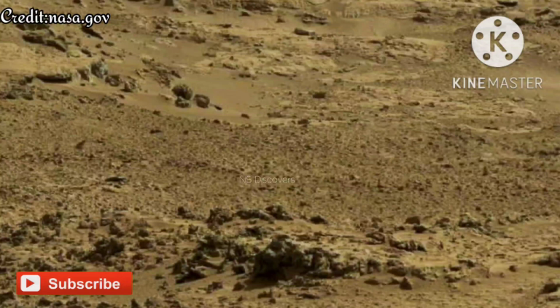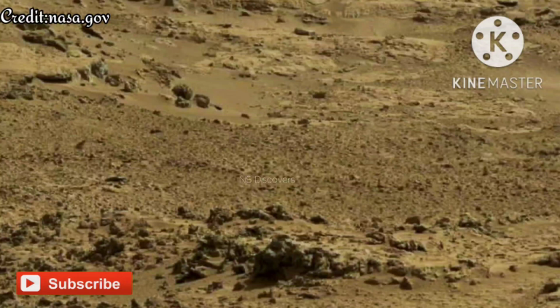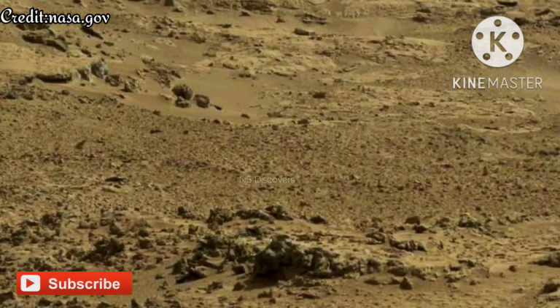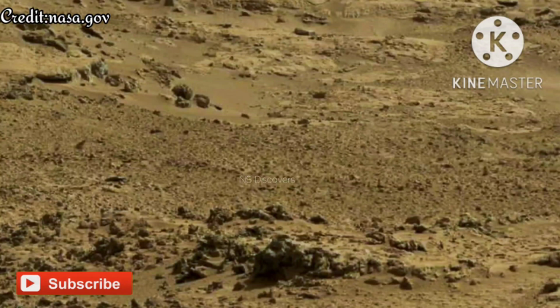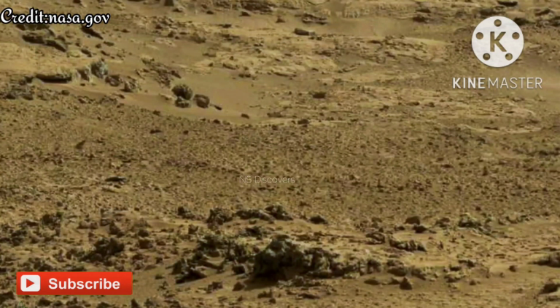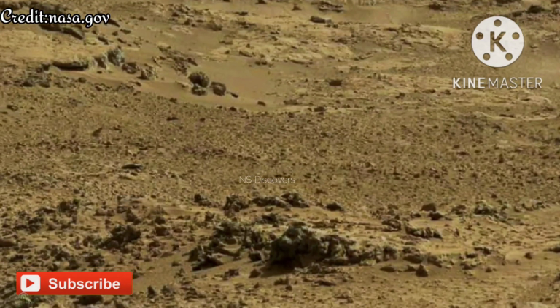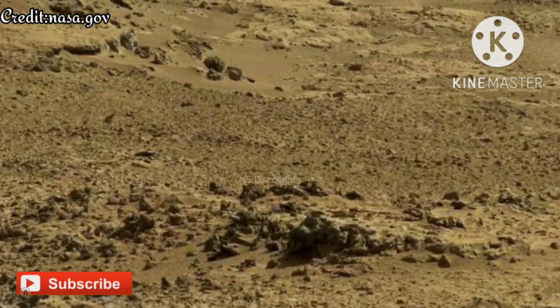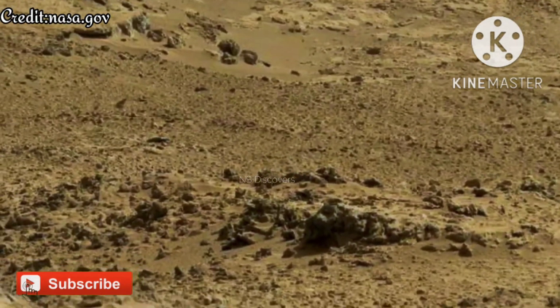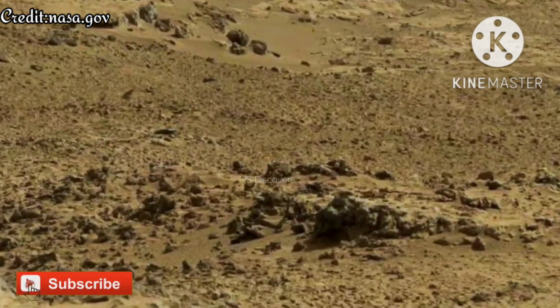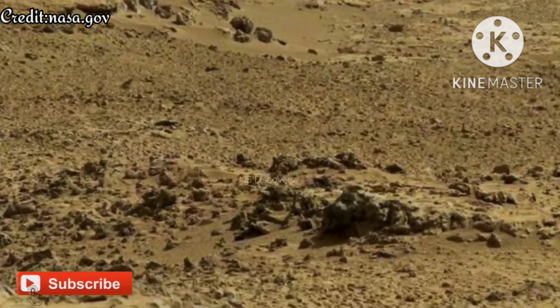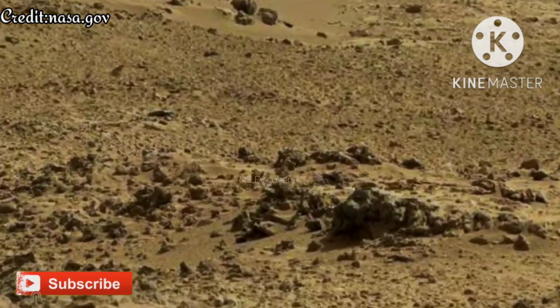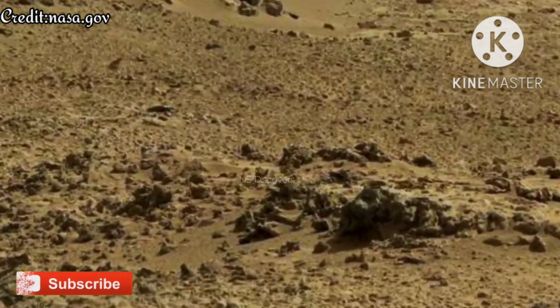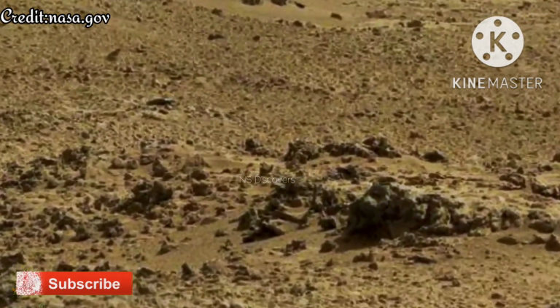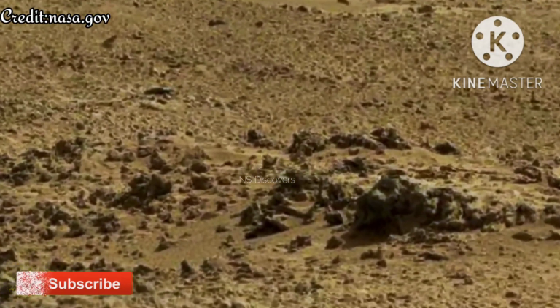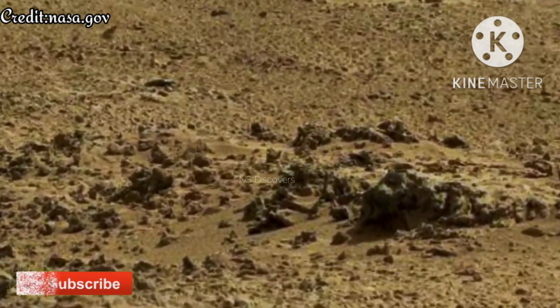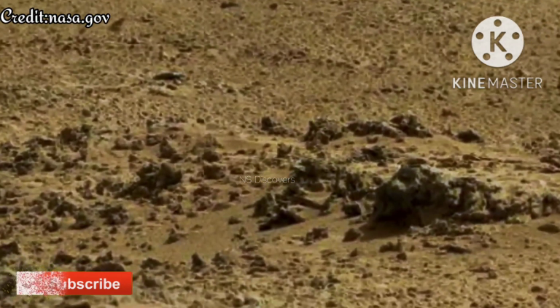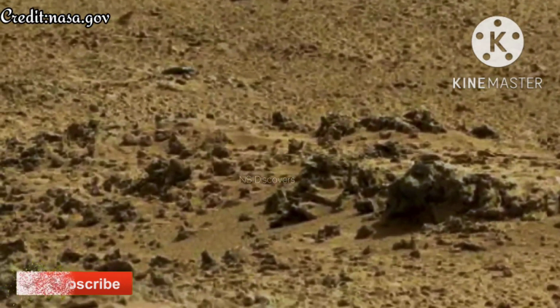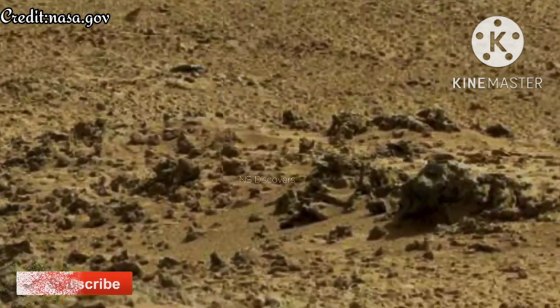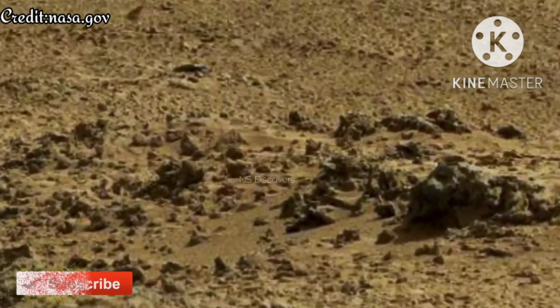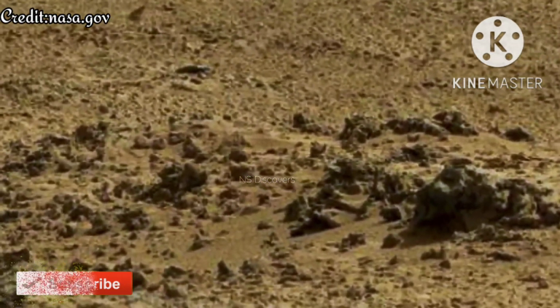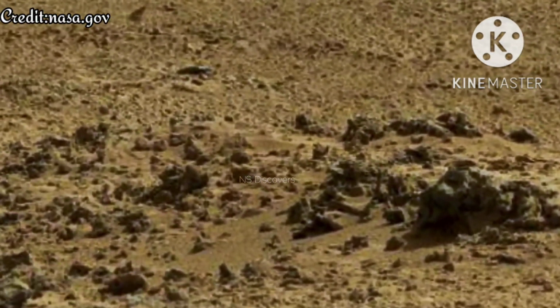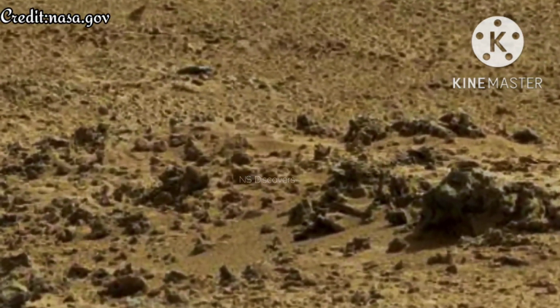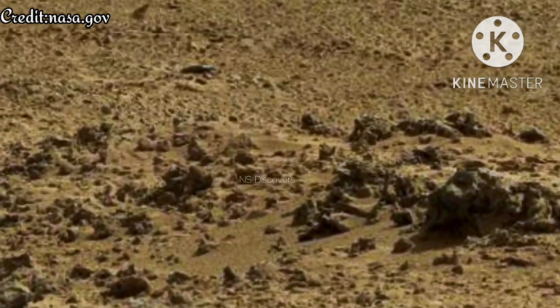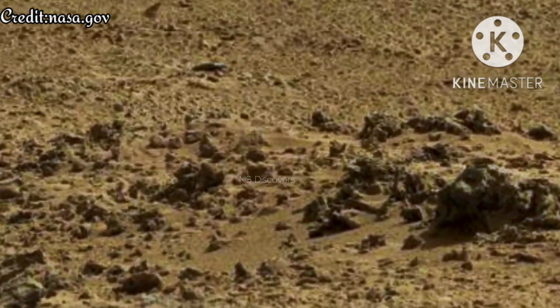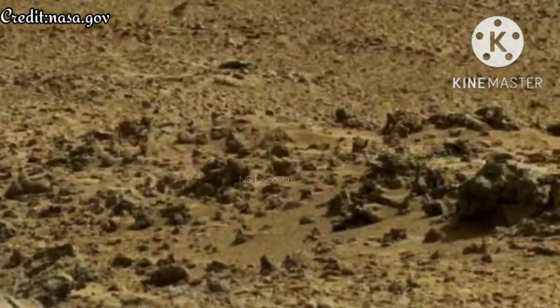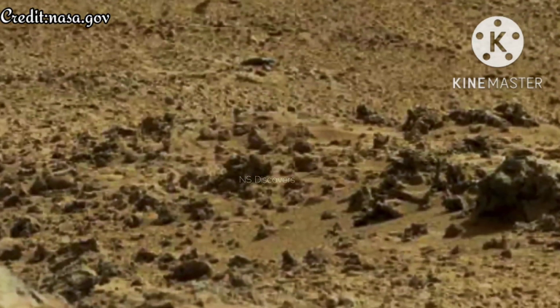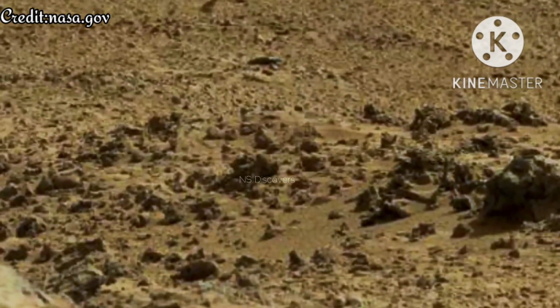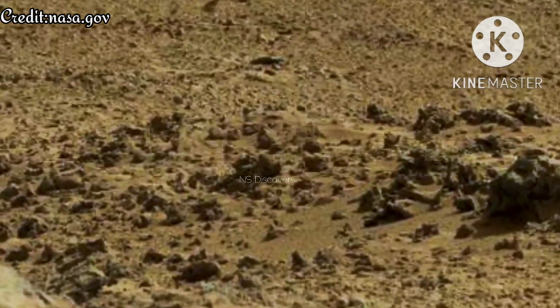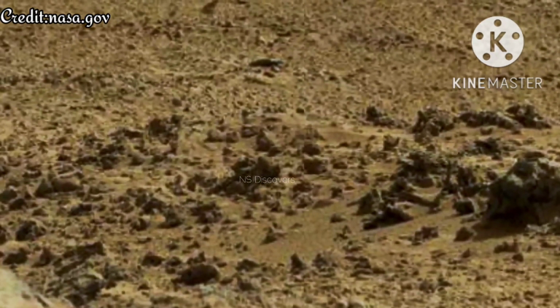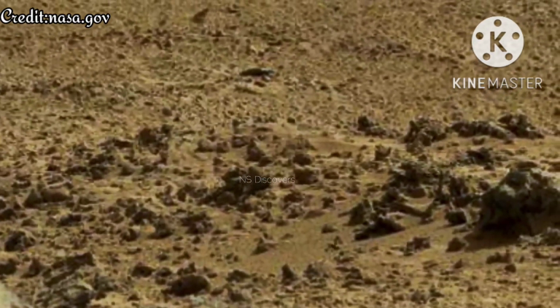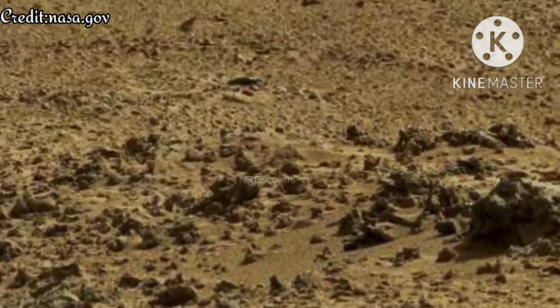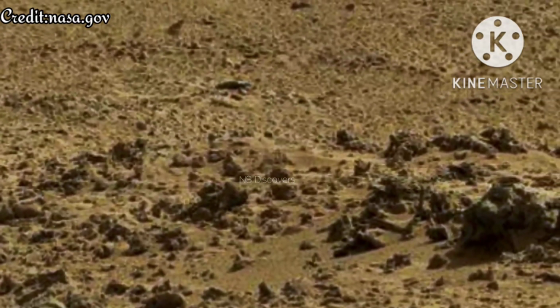My lovely viewers, welcome to ENDS Discovers. I hope you are well. We all have curiosity for Mars, so here I am presenting you a new discovery.